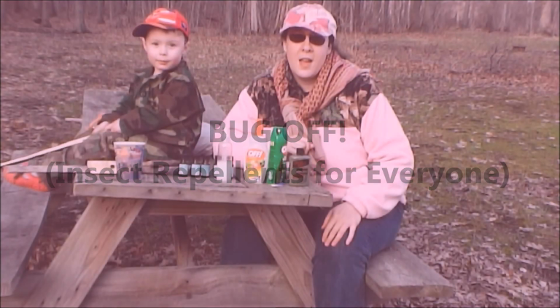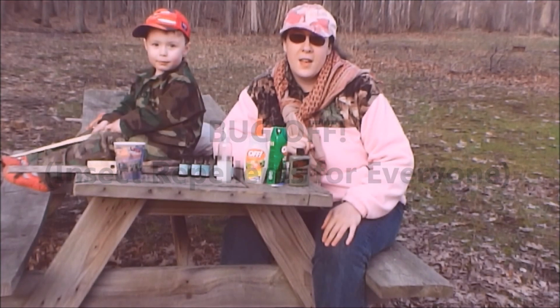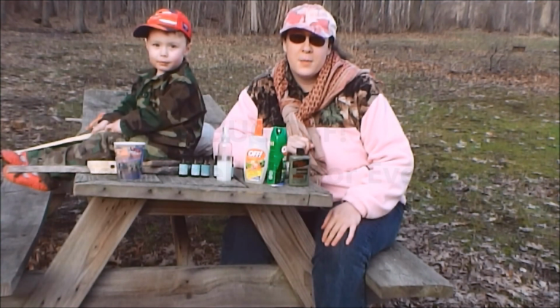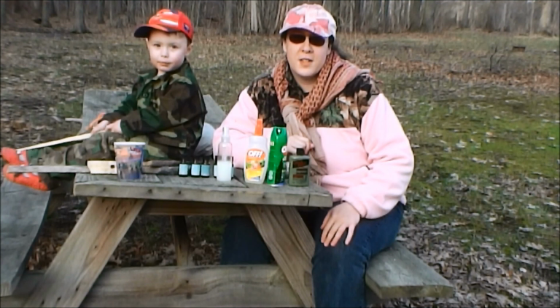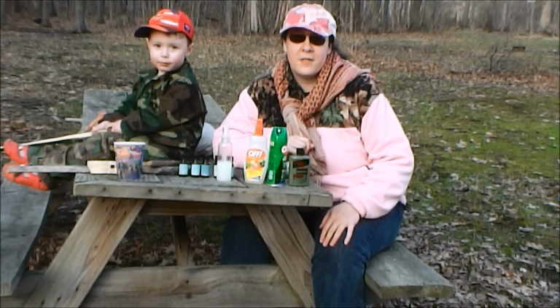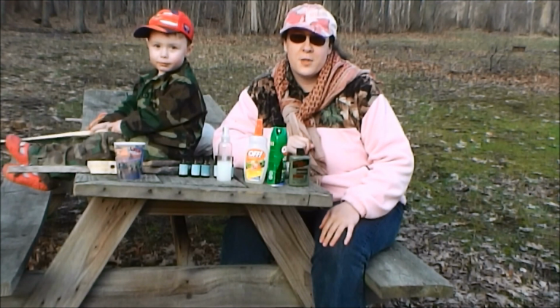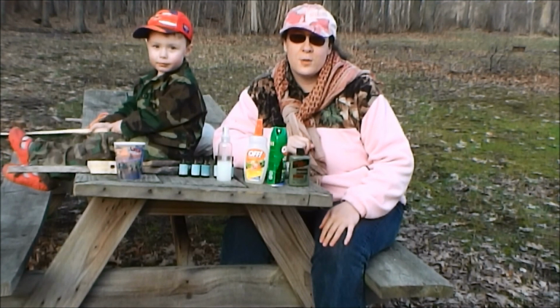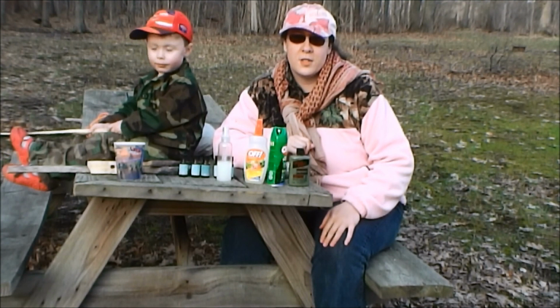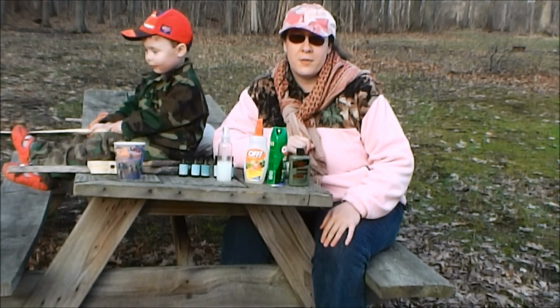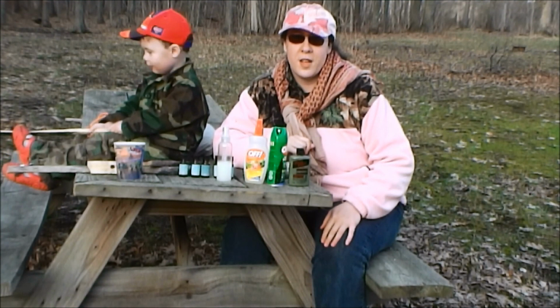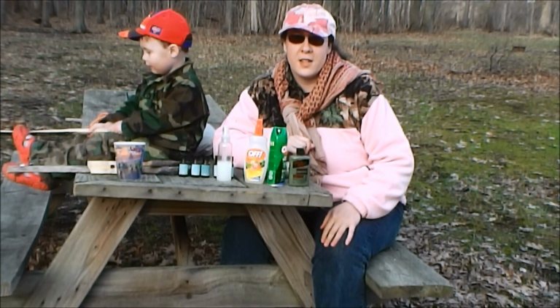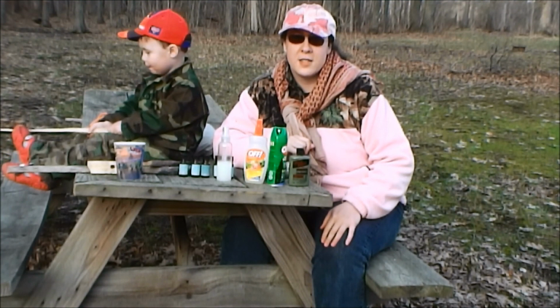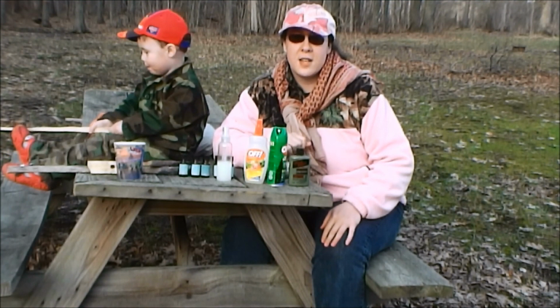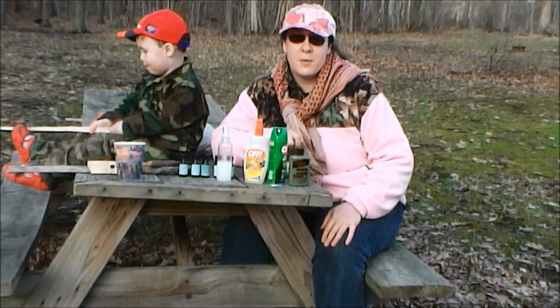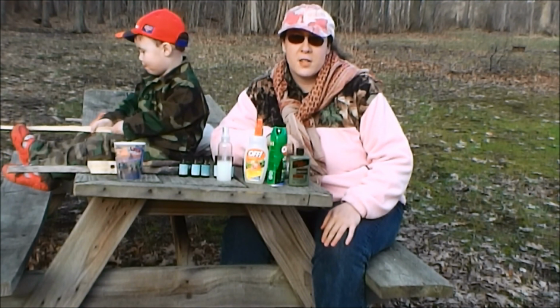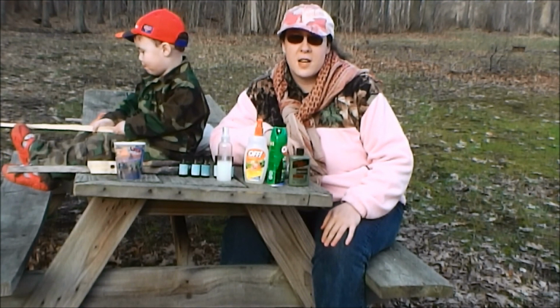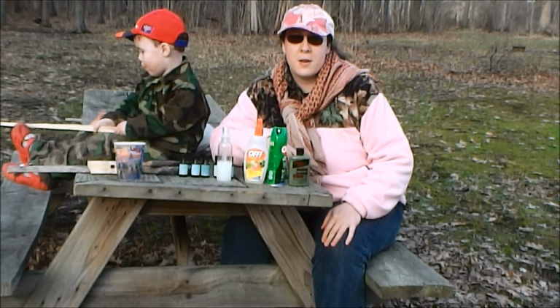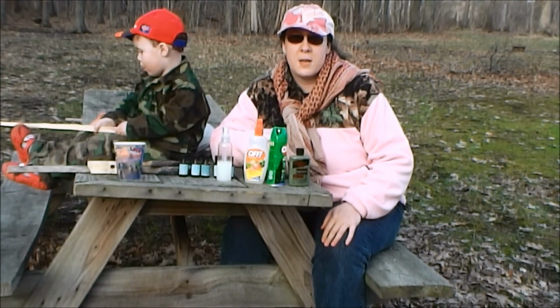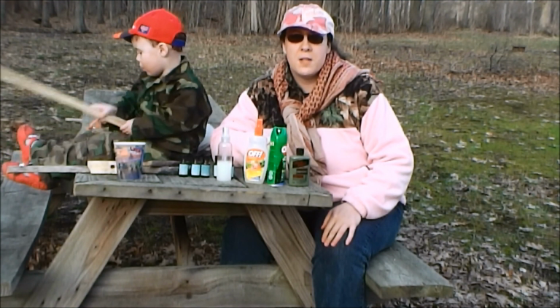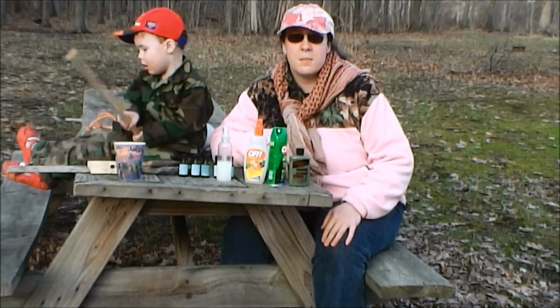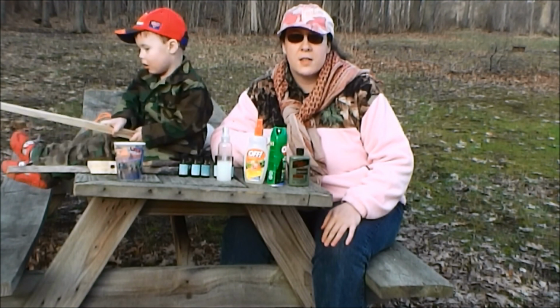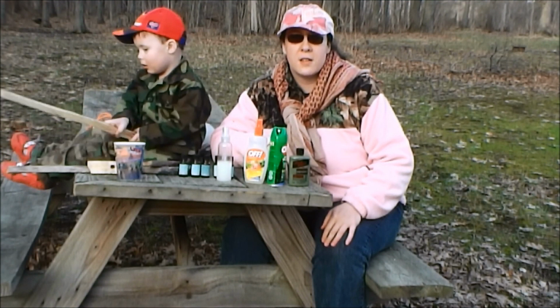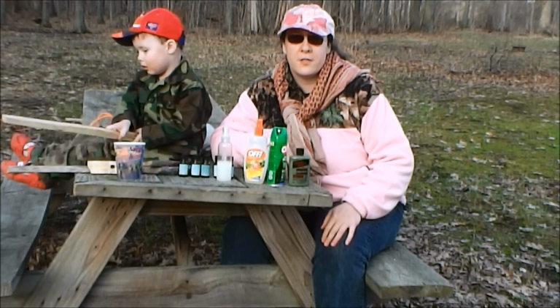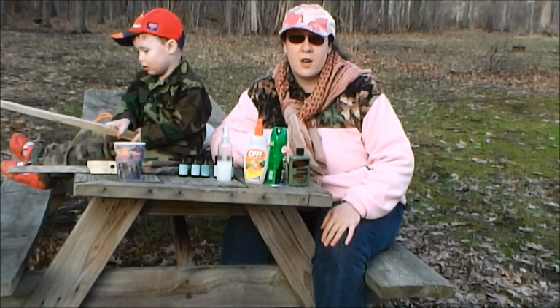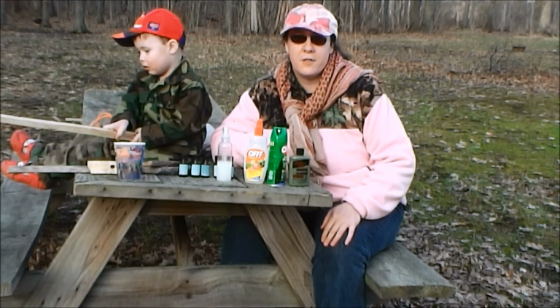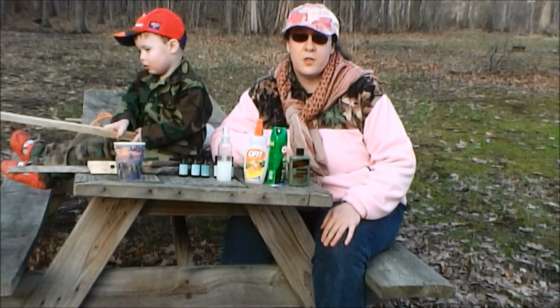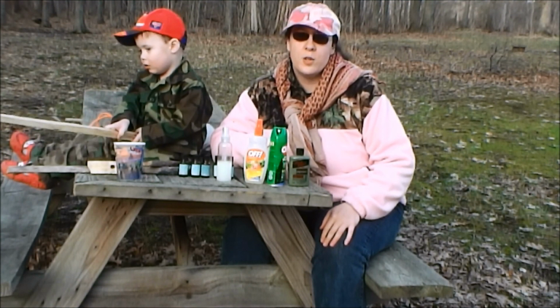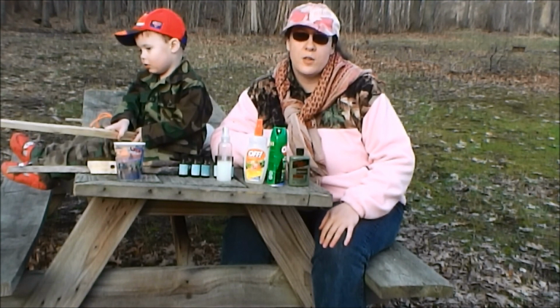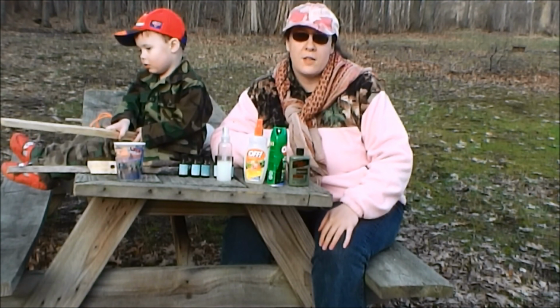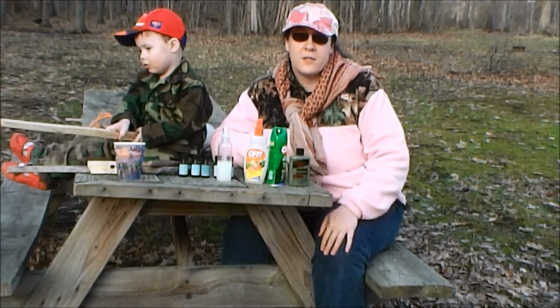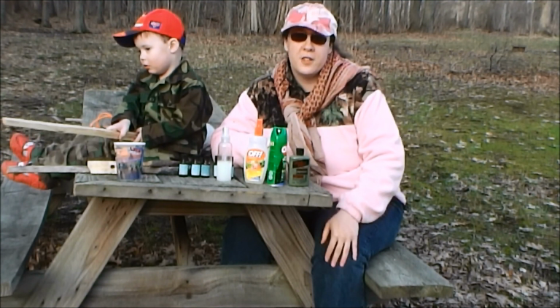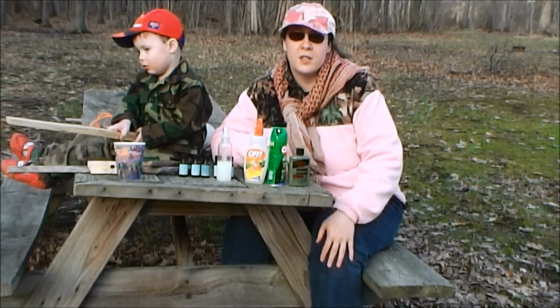Hi, I'm Sarah from the School of Self-Reliance, and today we're going to talk about keeping the bugs off of you when you're out in the field.